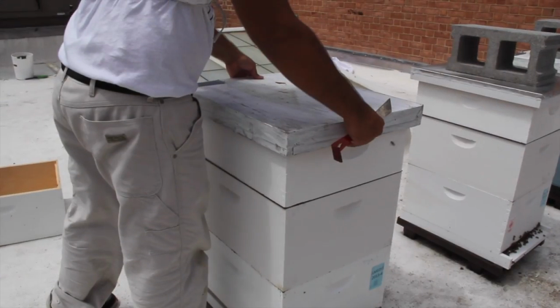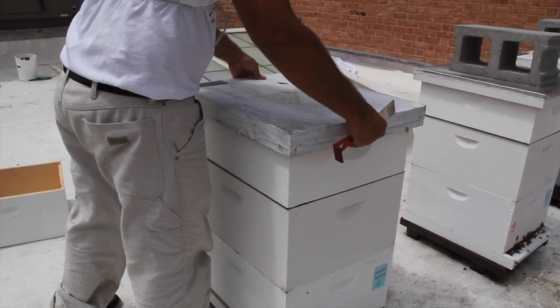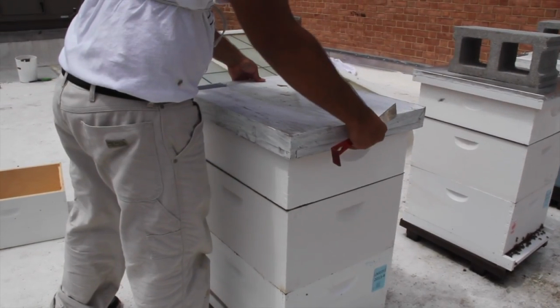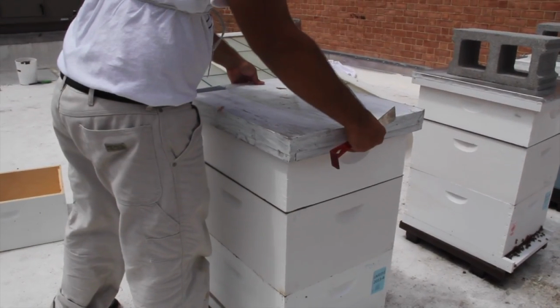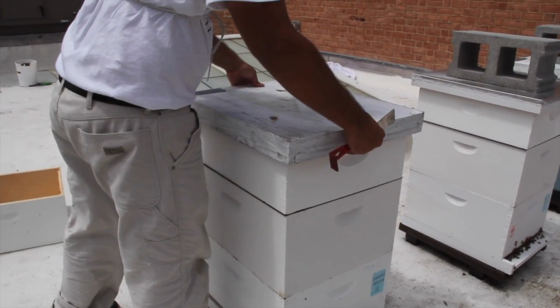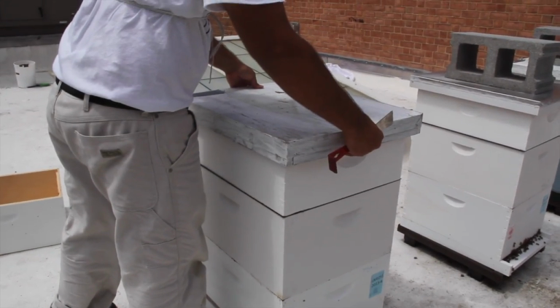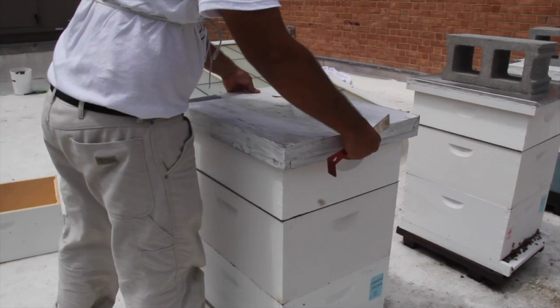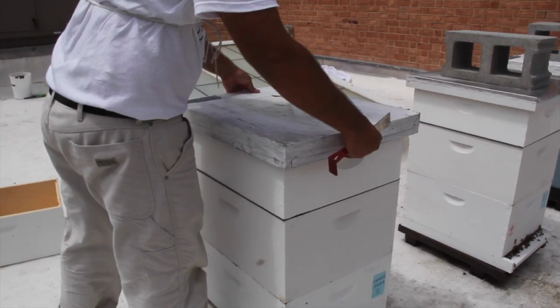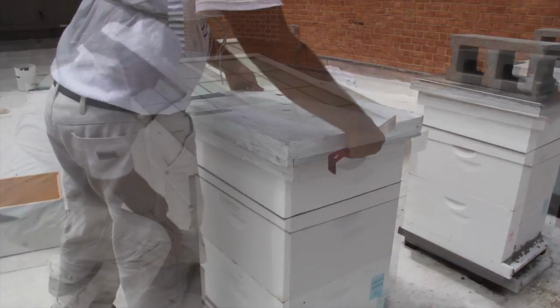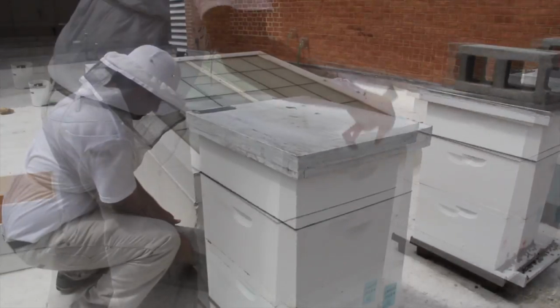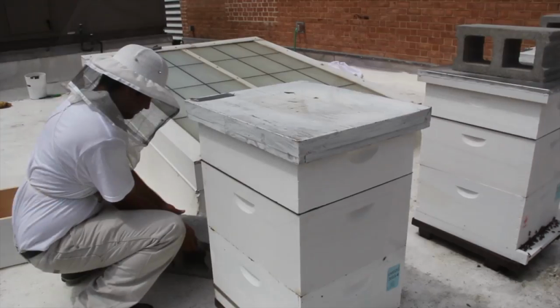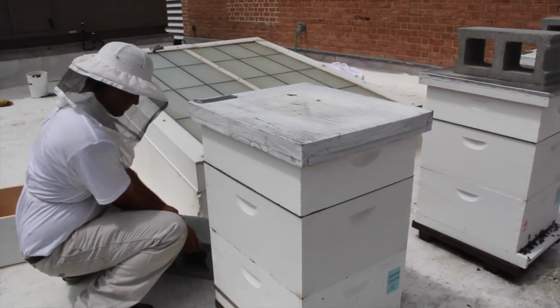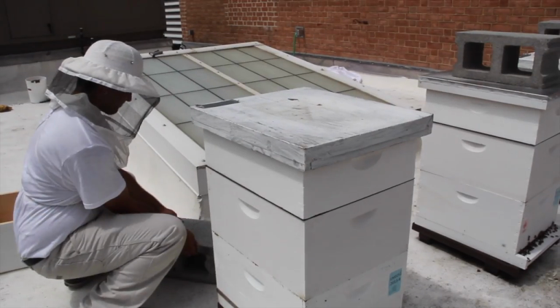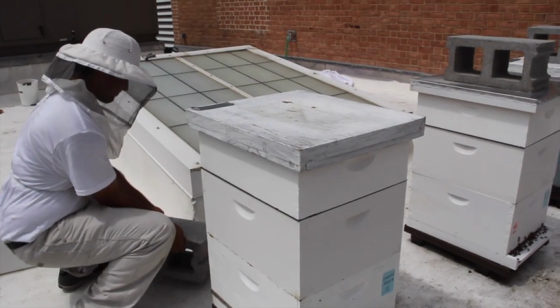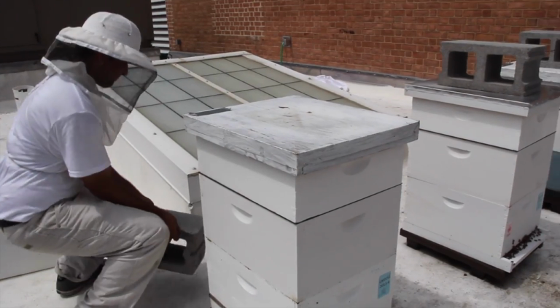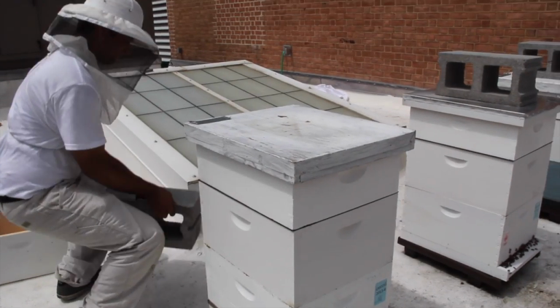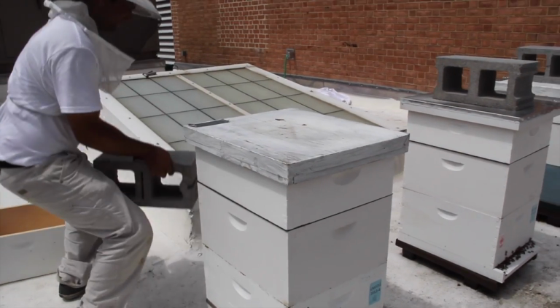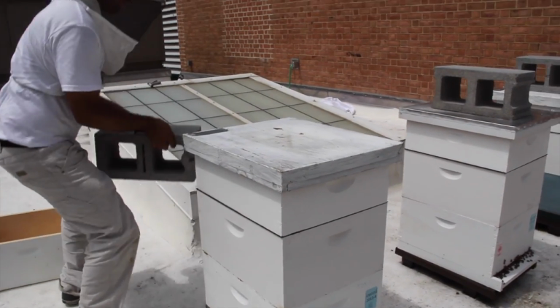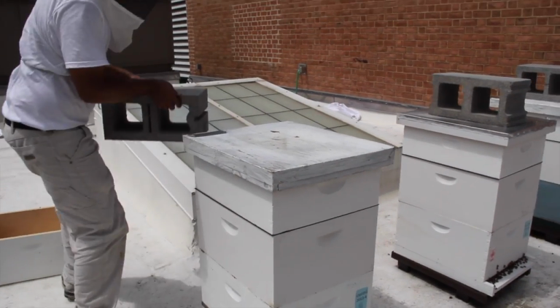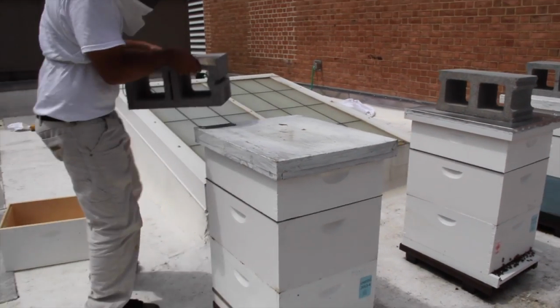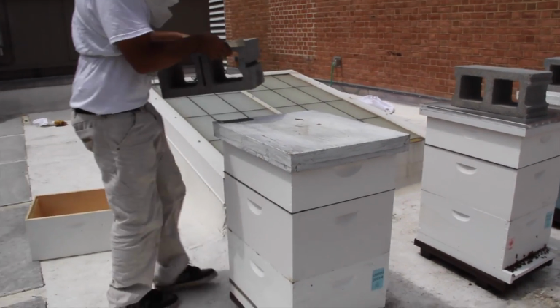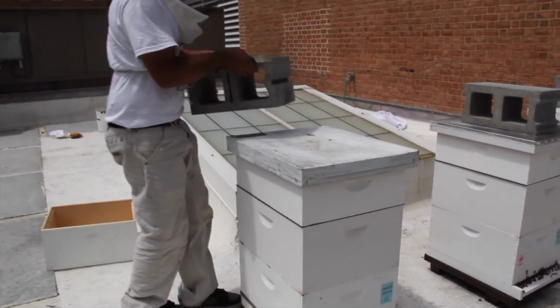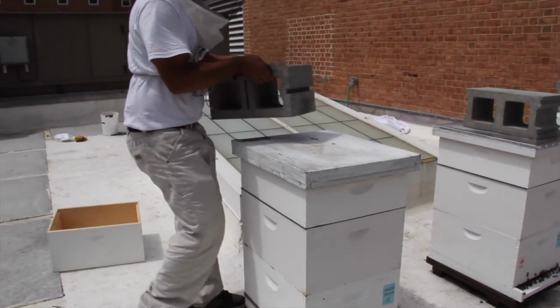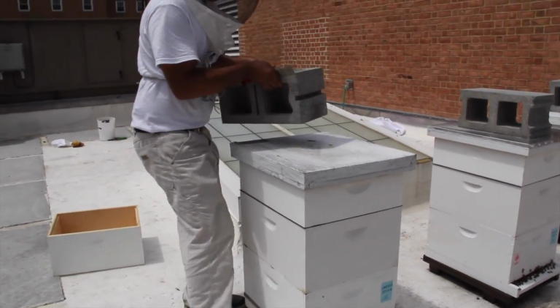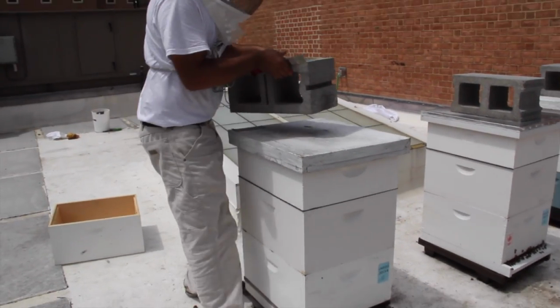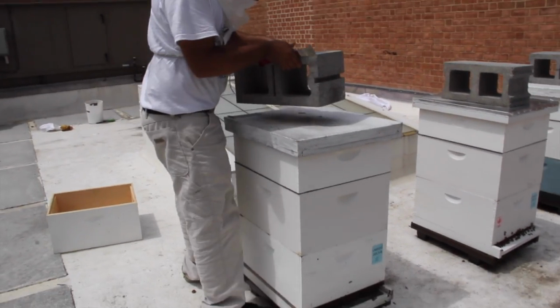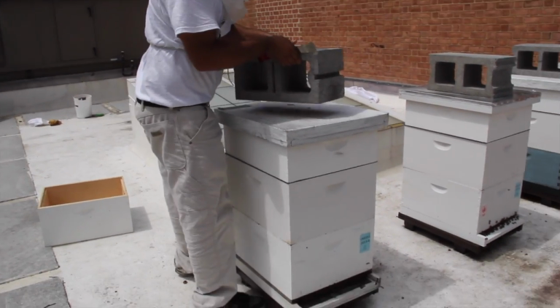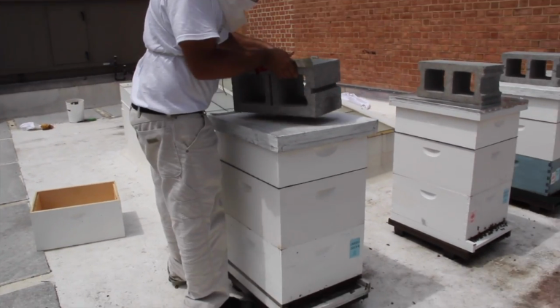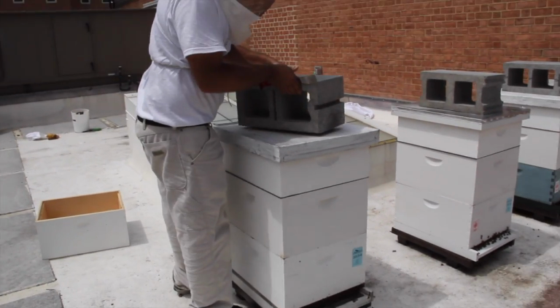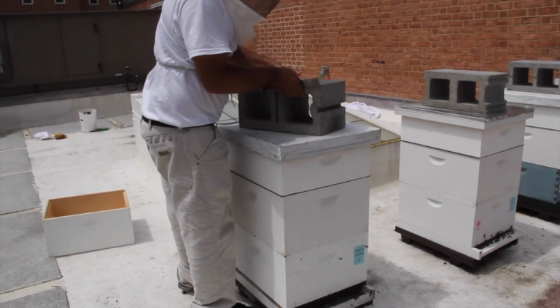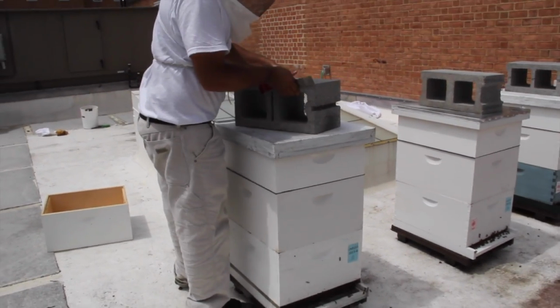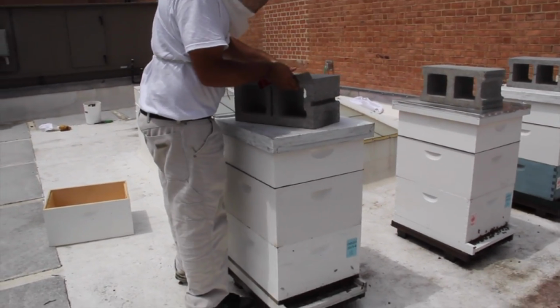If there were any weights on top of the top cover, return them to the top of the hive.